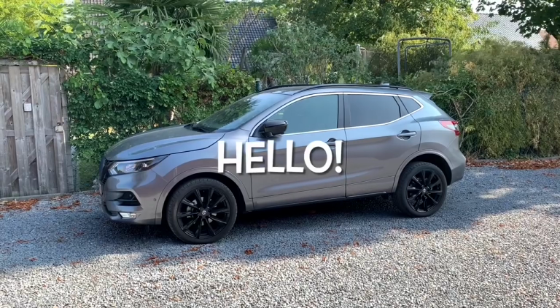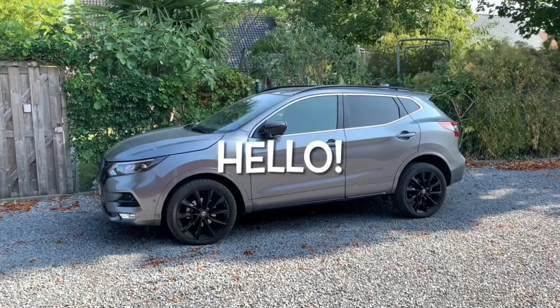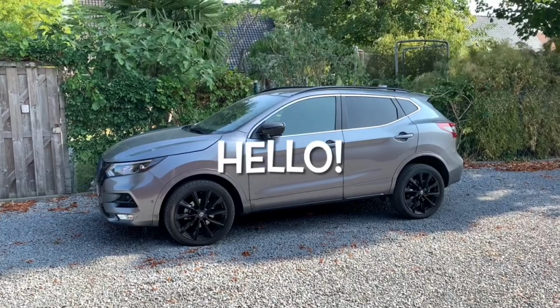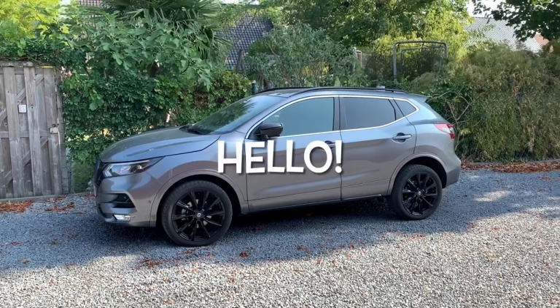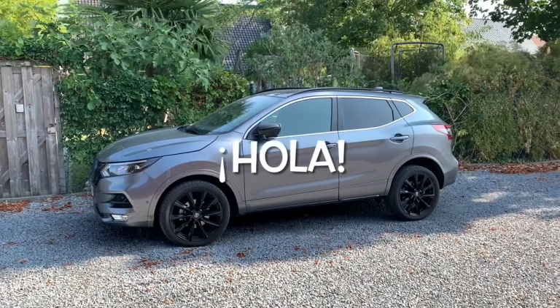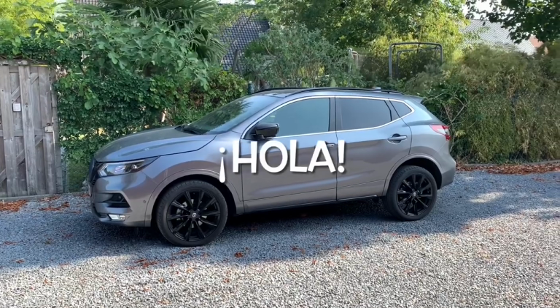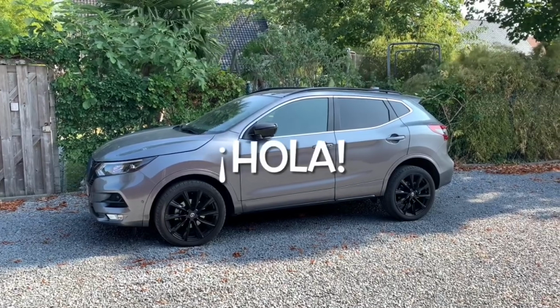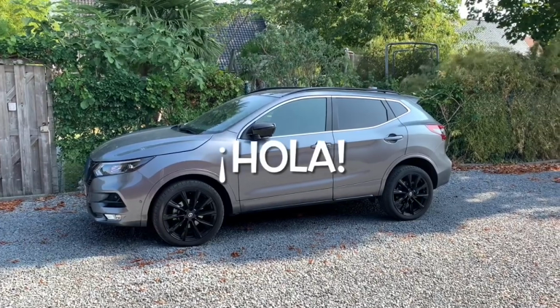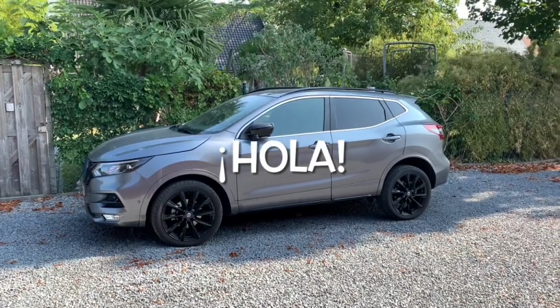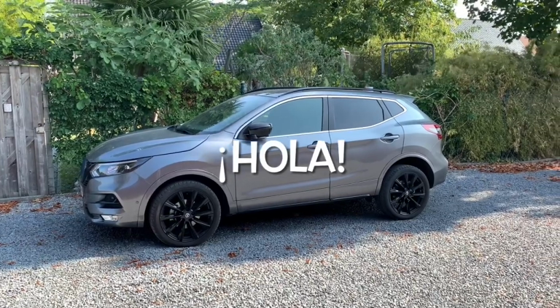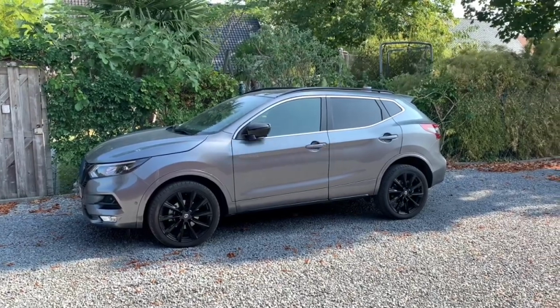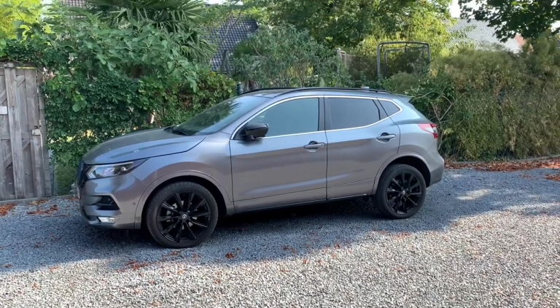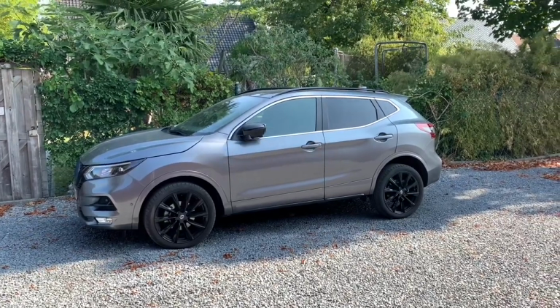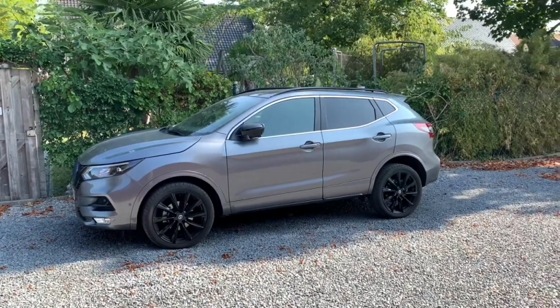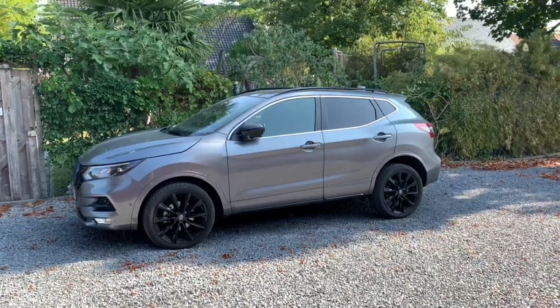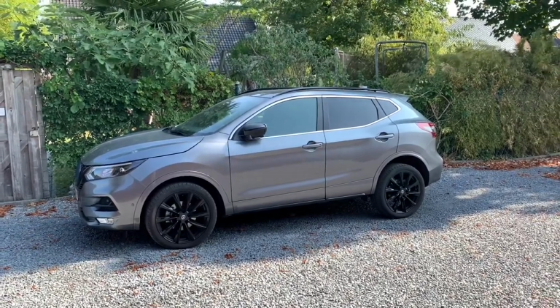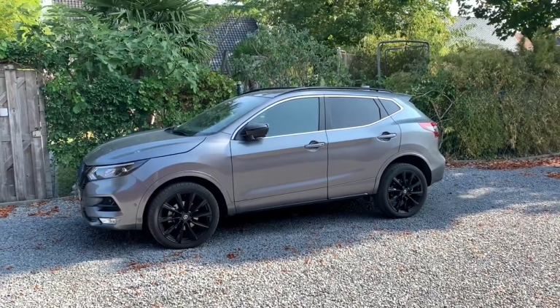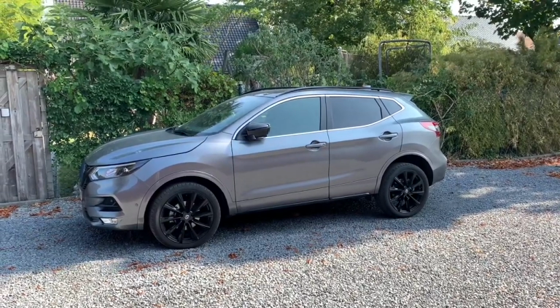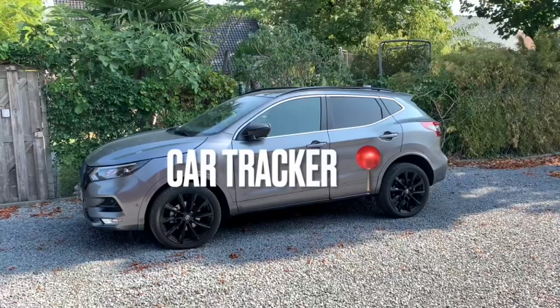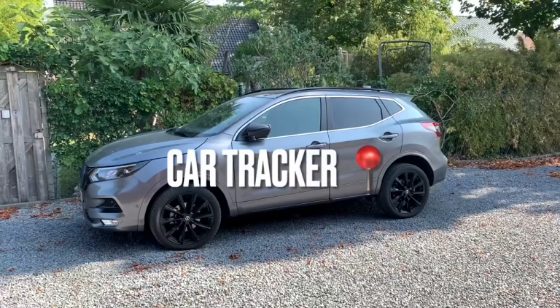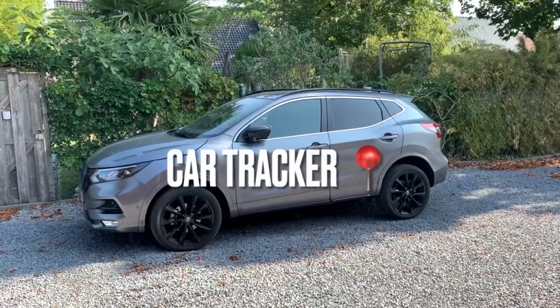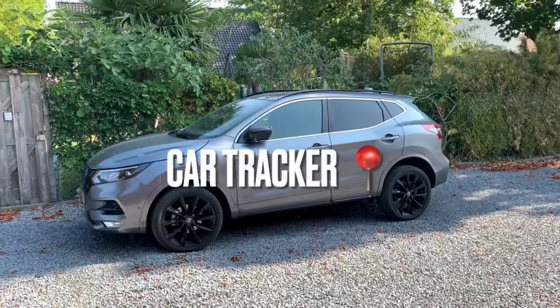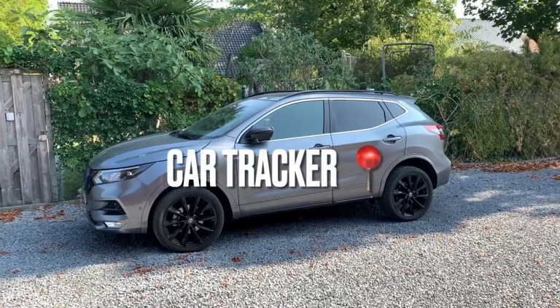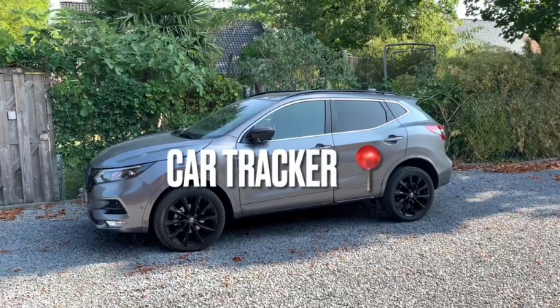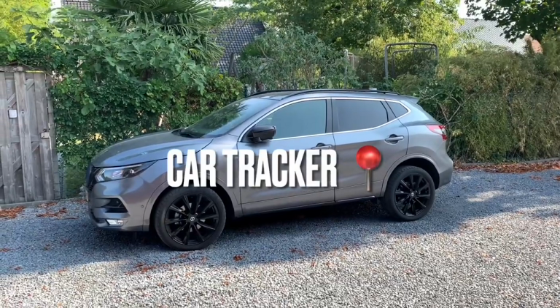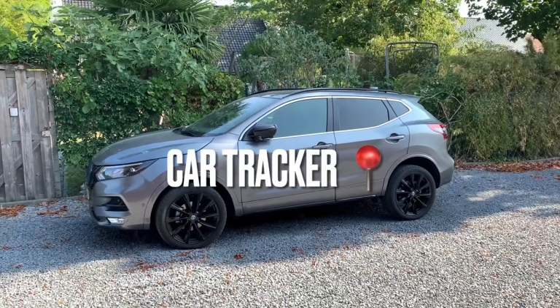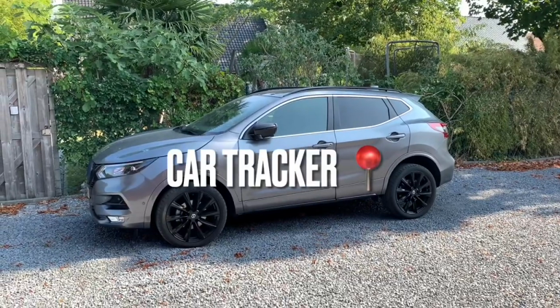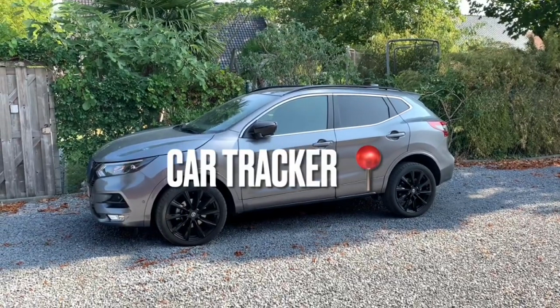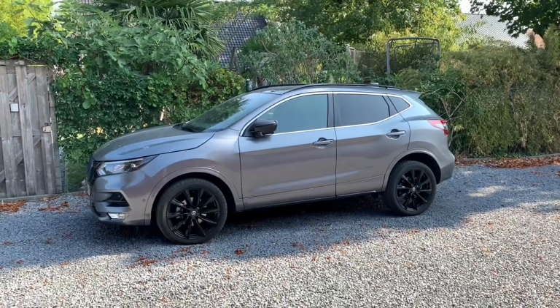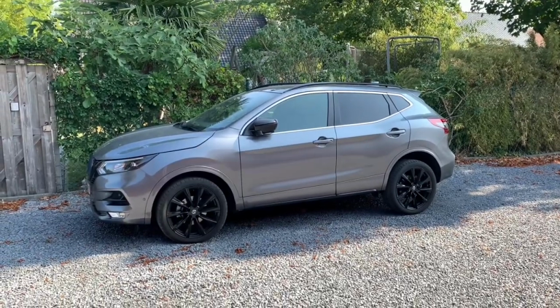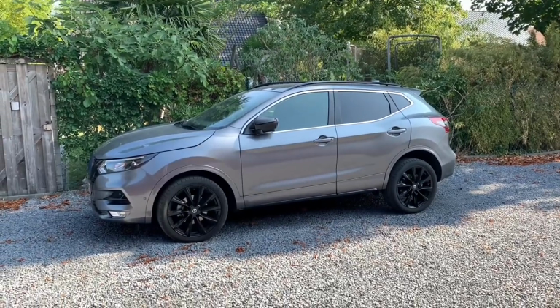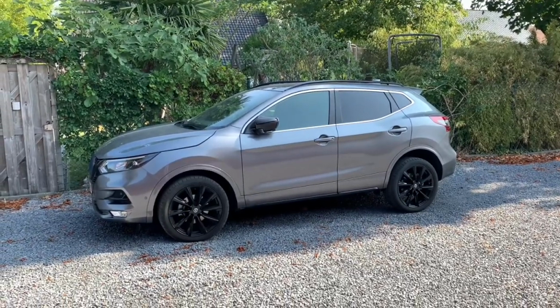Hello friends, hola amigos. Today I'm going to speak about a car tracker. Welcome to this new video.